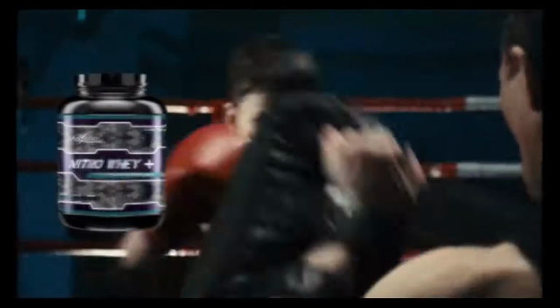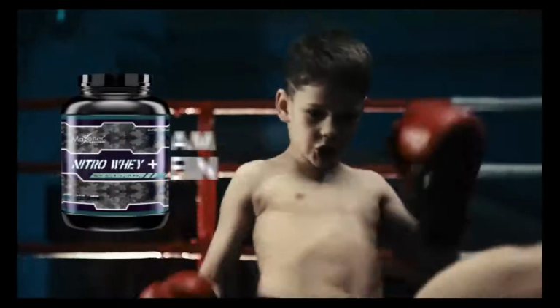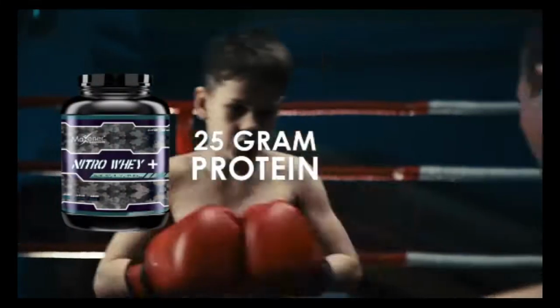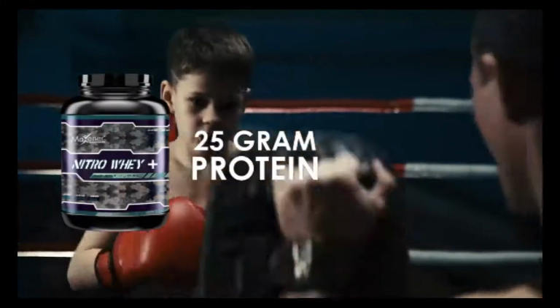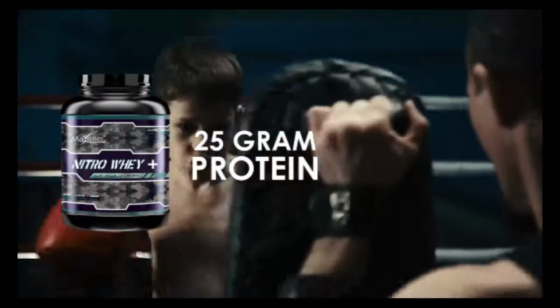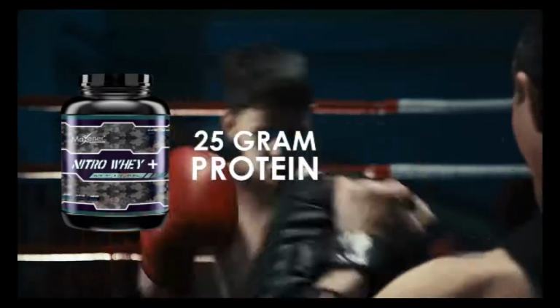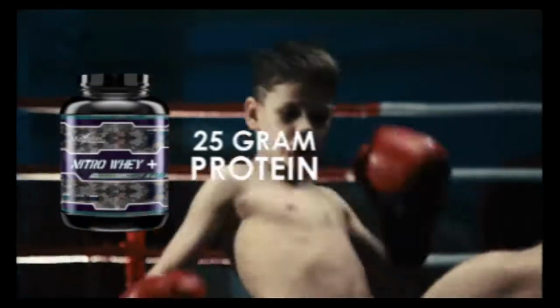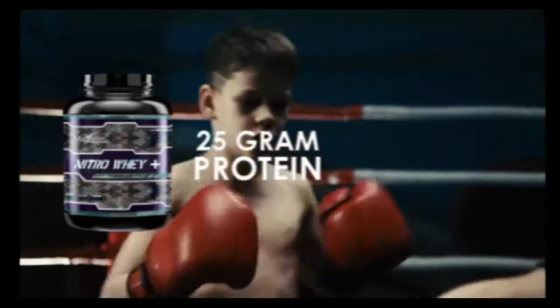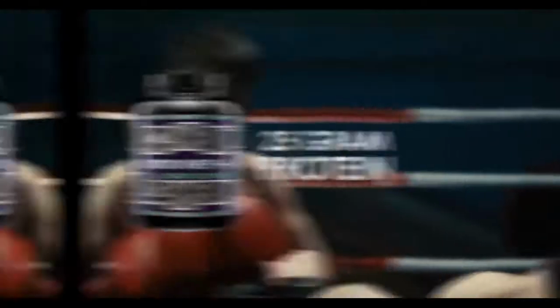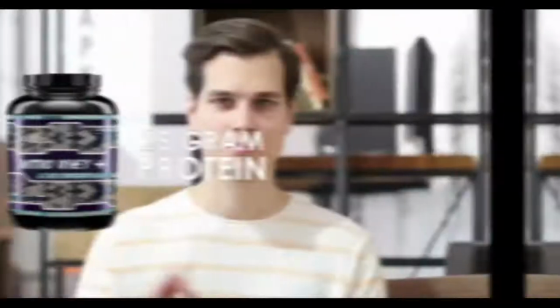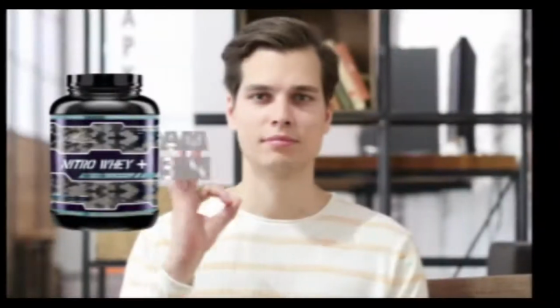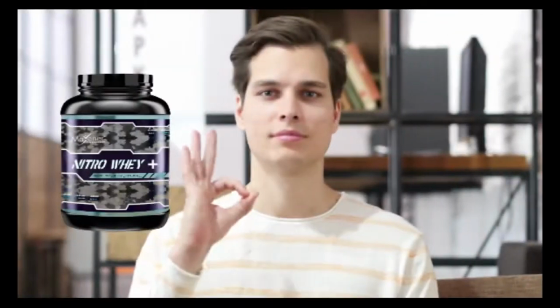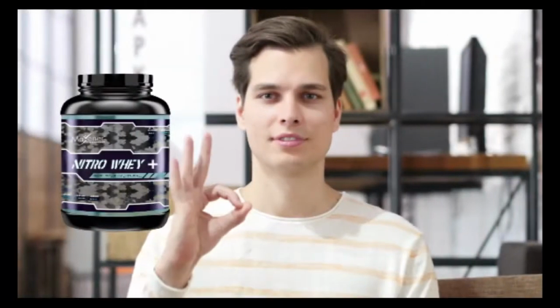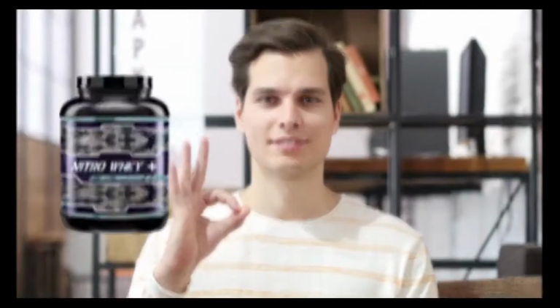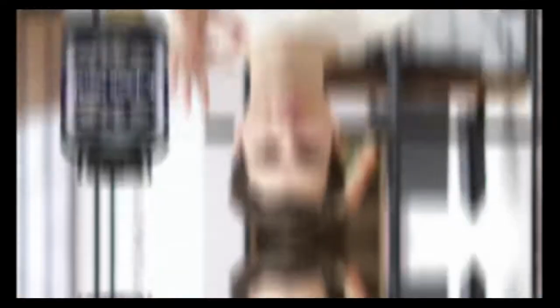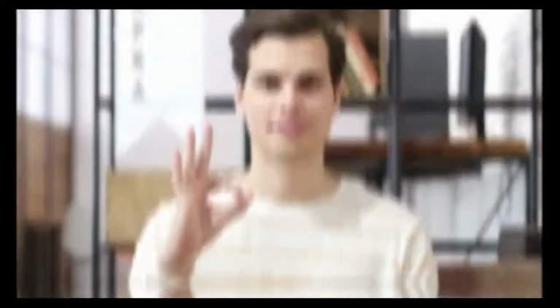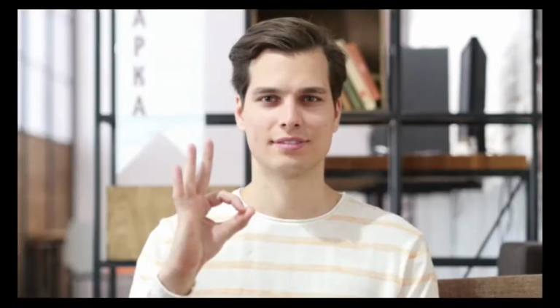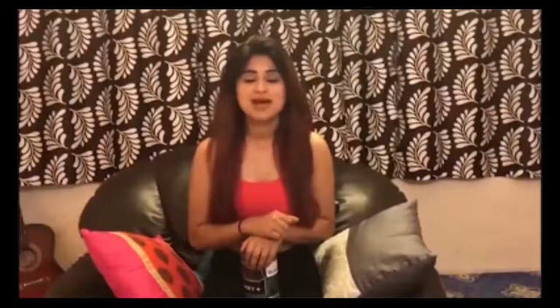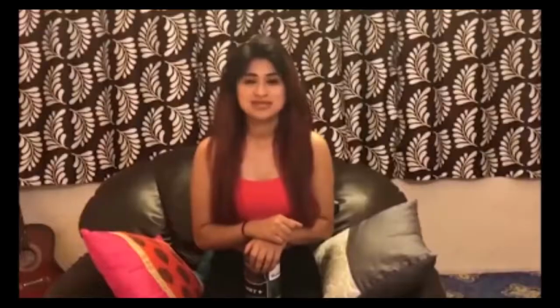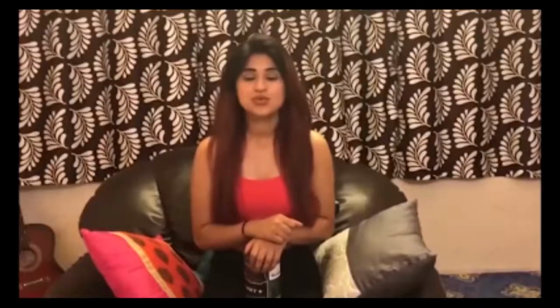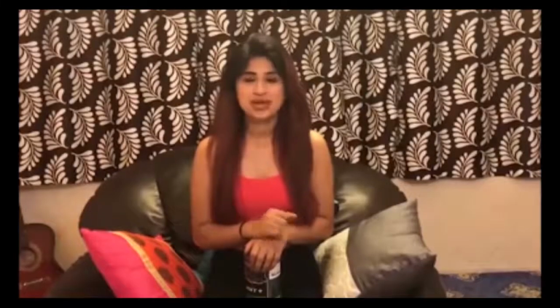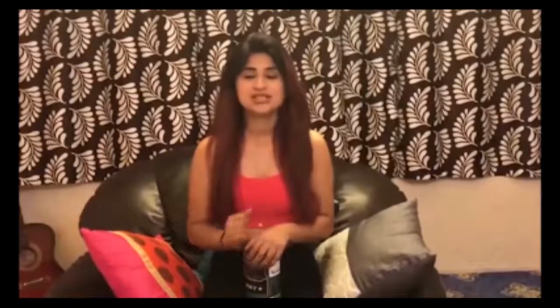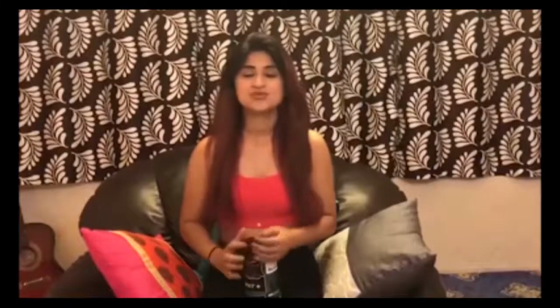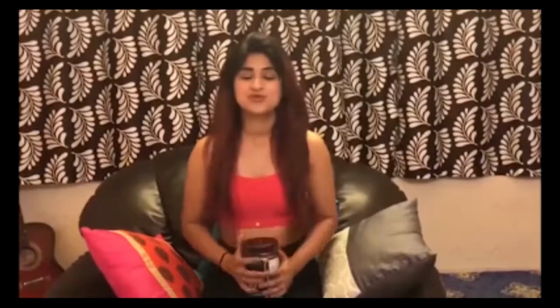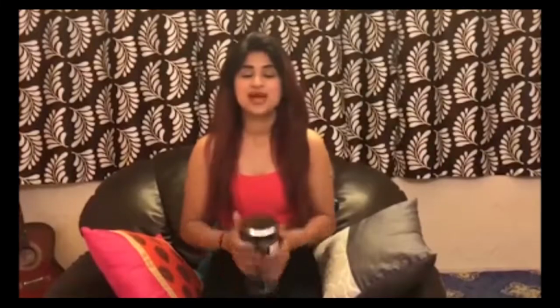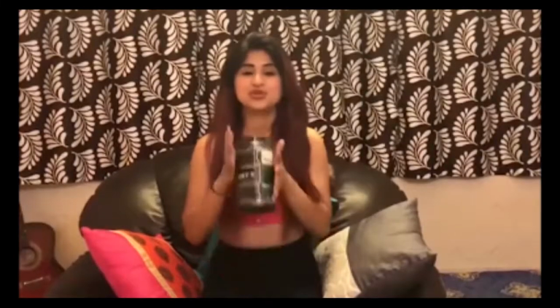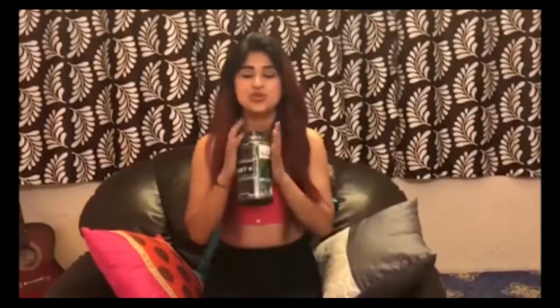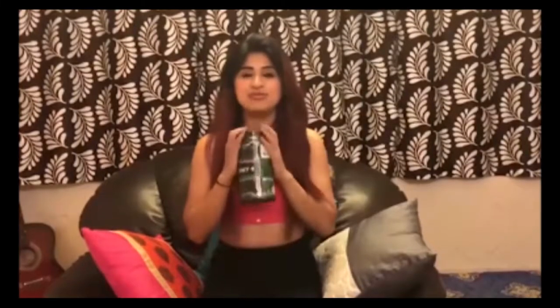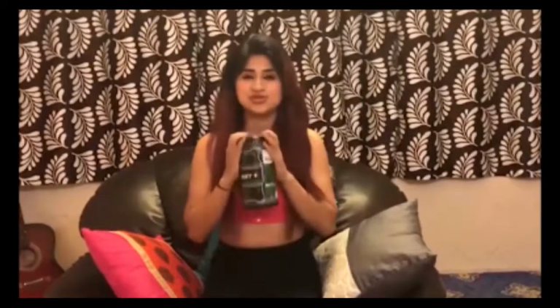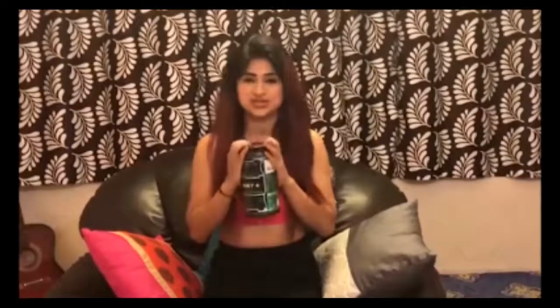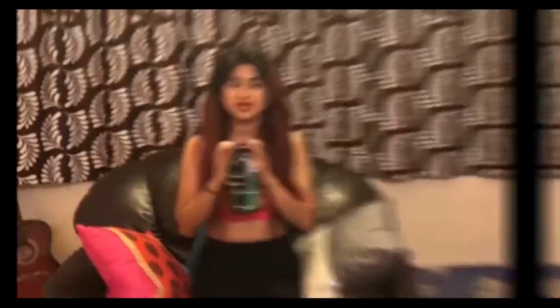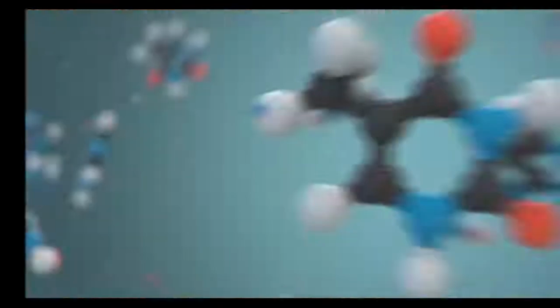Nitro Whey Plus whey concentrate consists of 25 grams of protein, which can be used by beginners or persons looking for quality at an affordable rate.